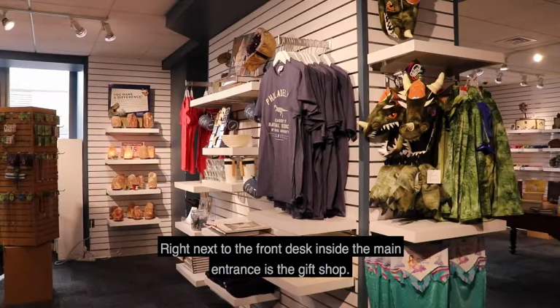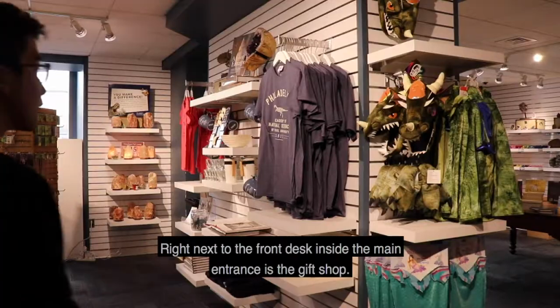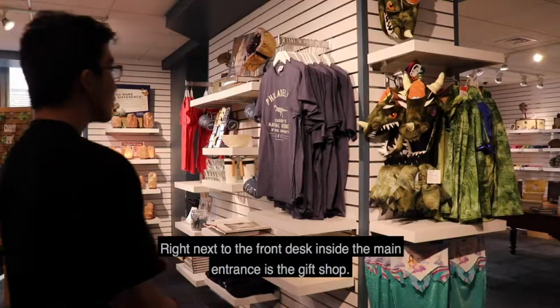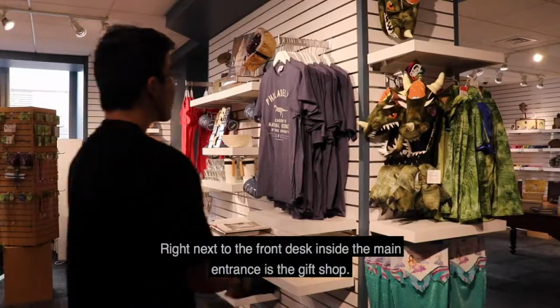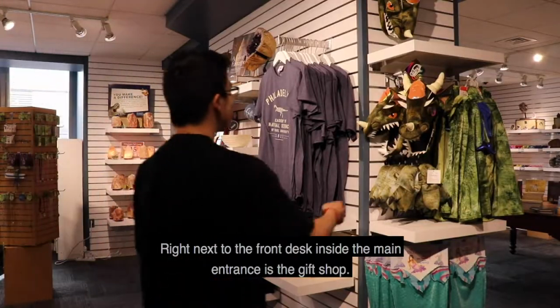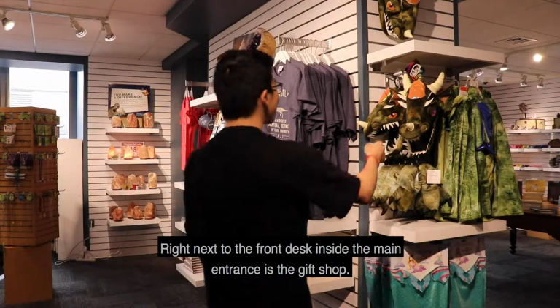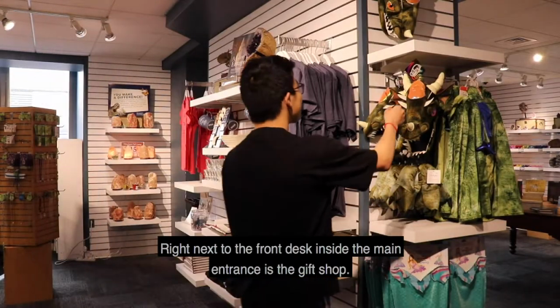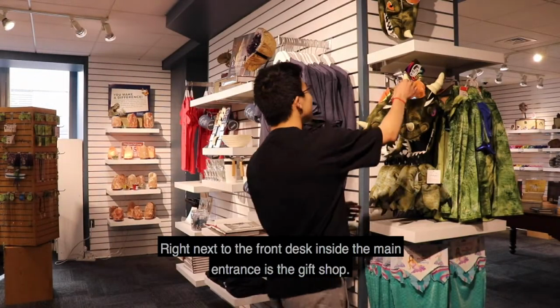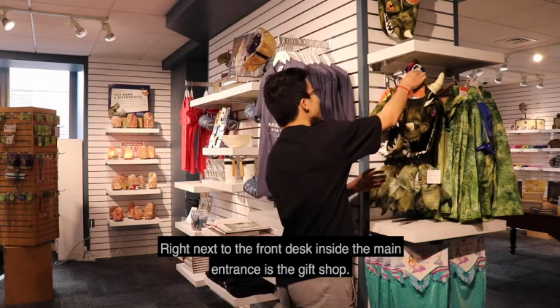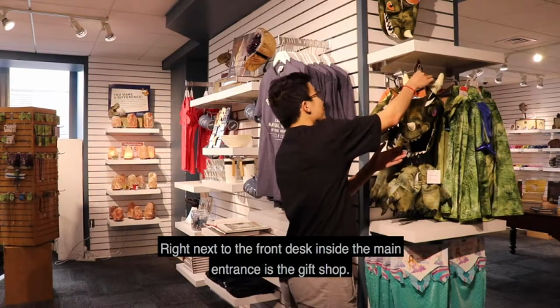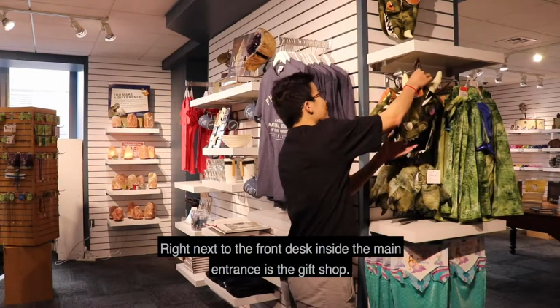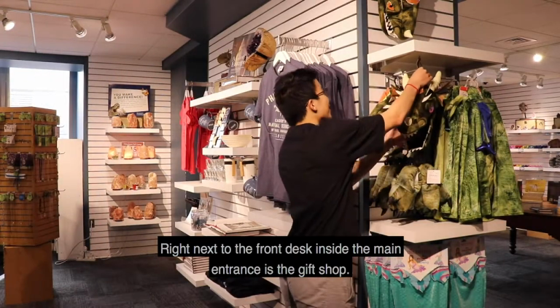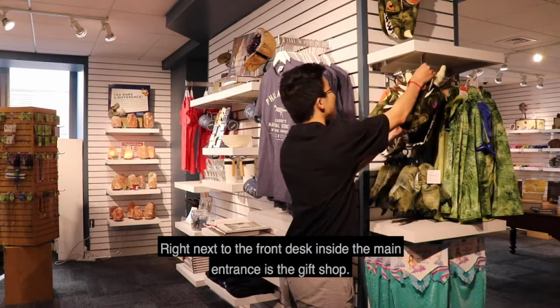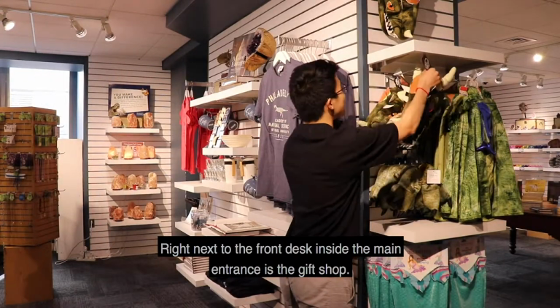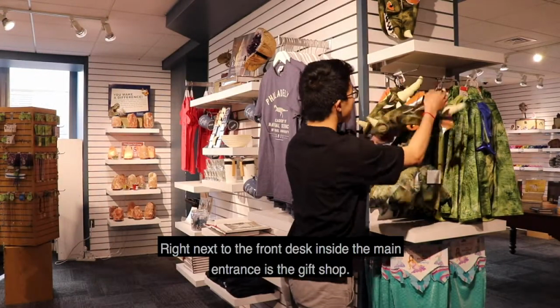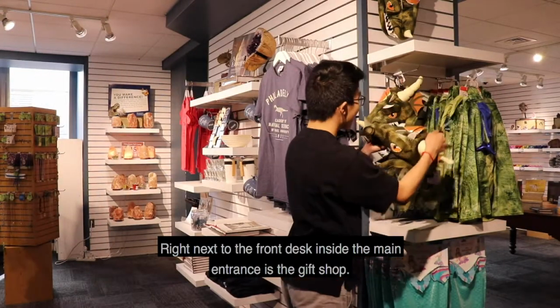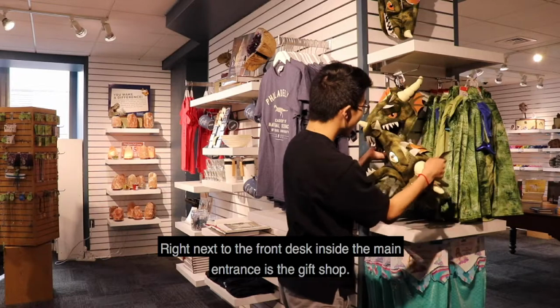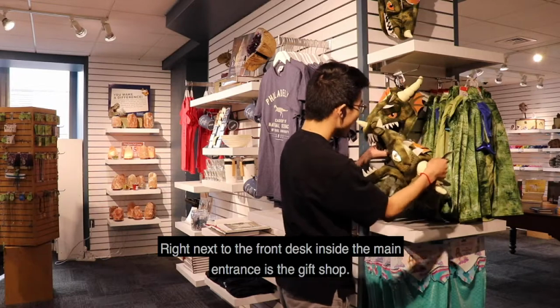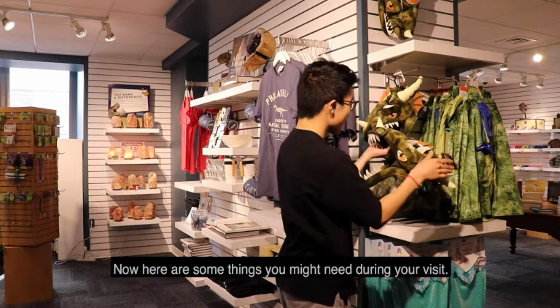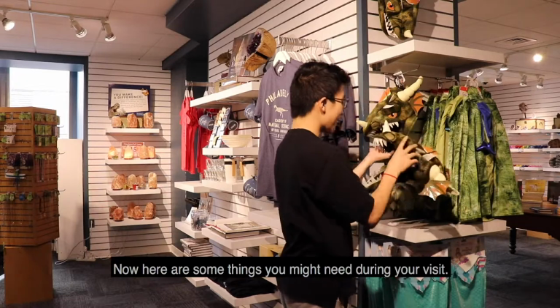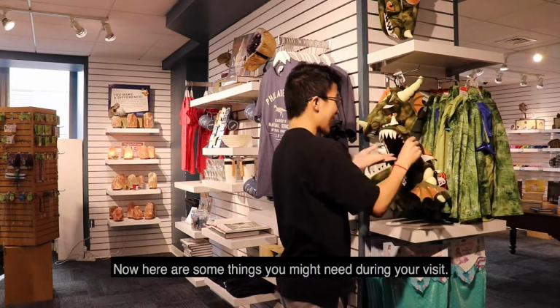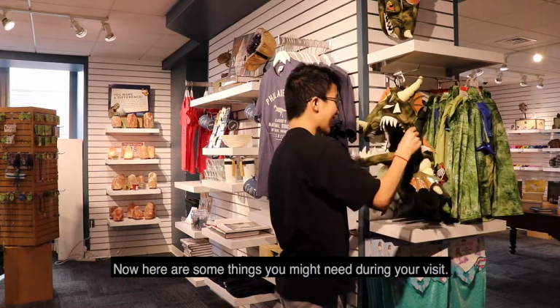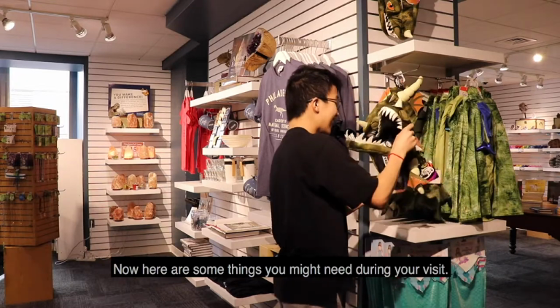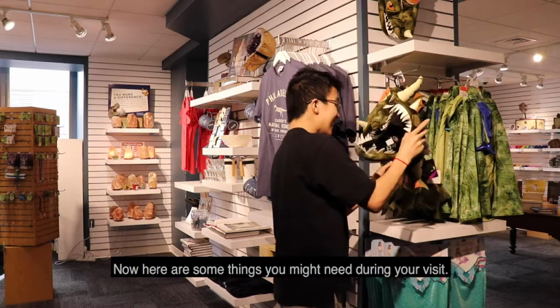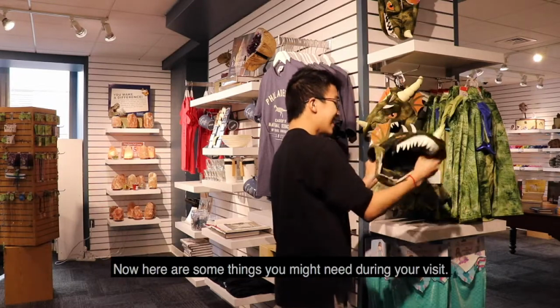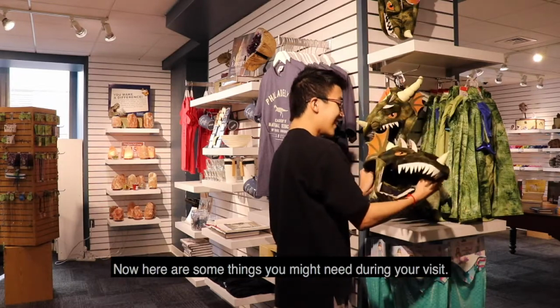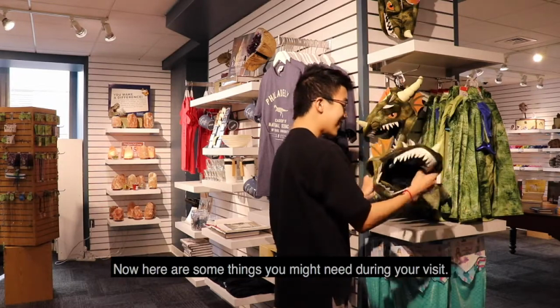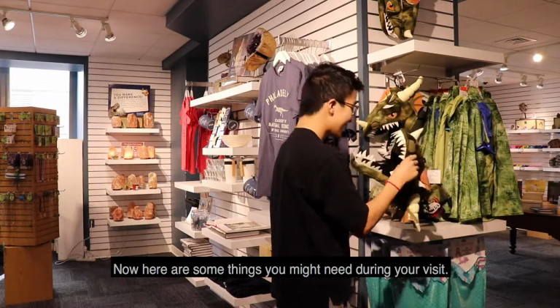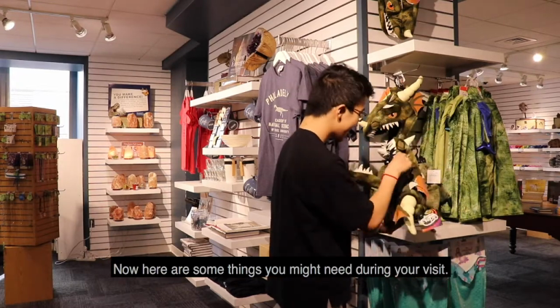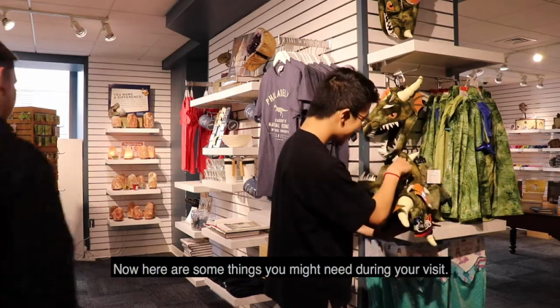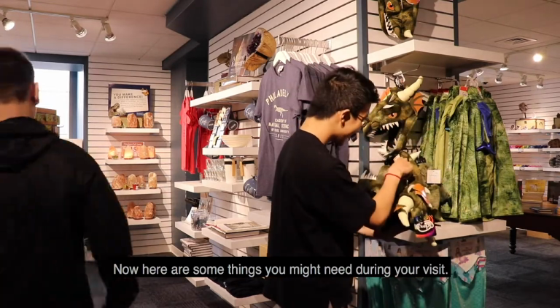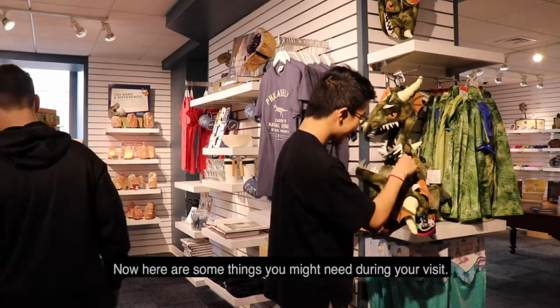Right next to the front desk, inside the main entrance, is the gift shop. Here are some things you might need during your visit.